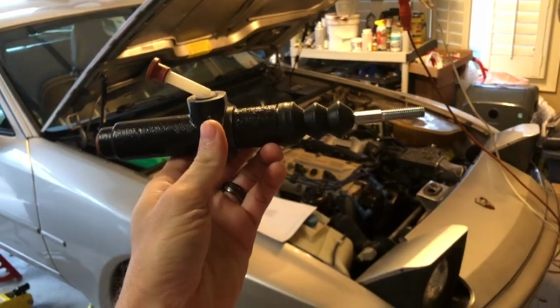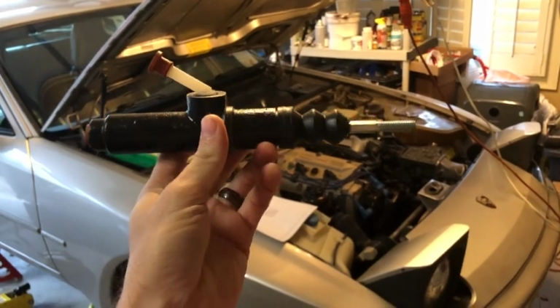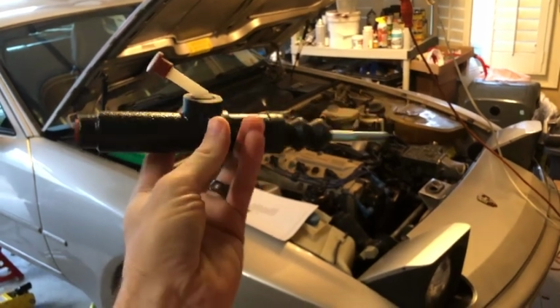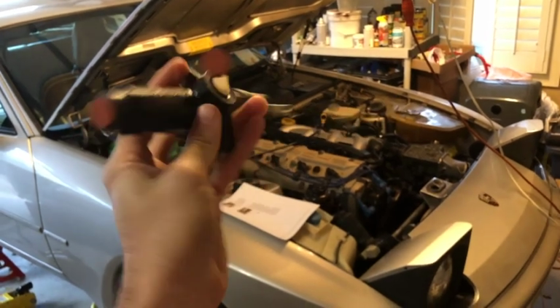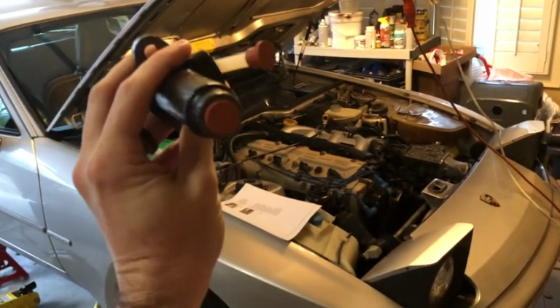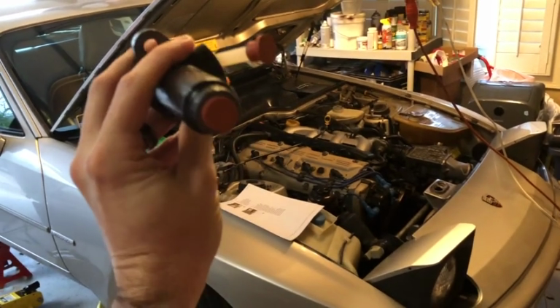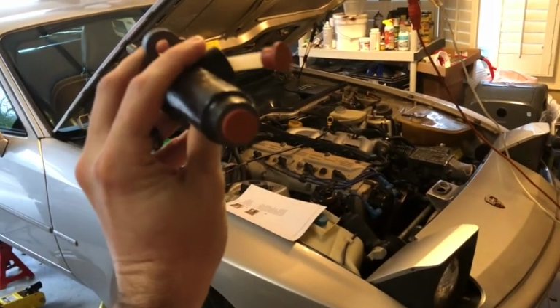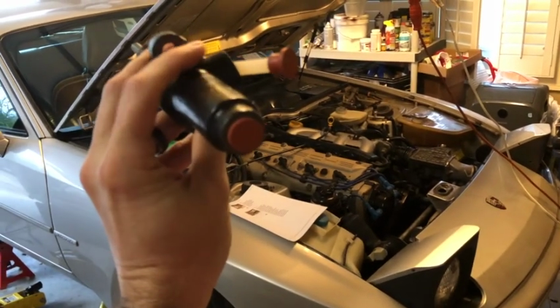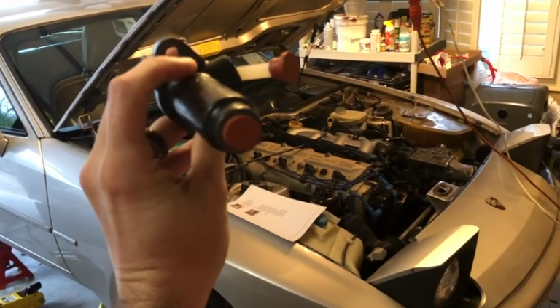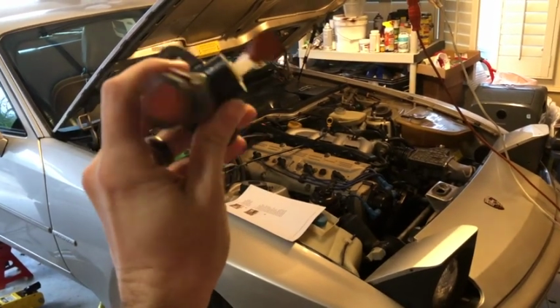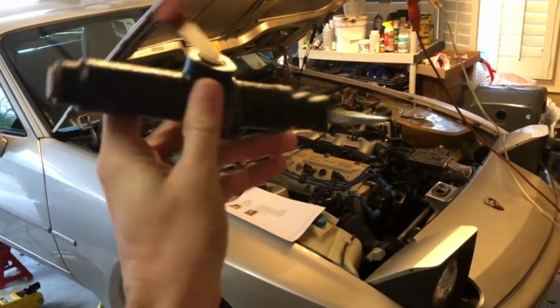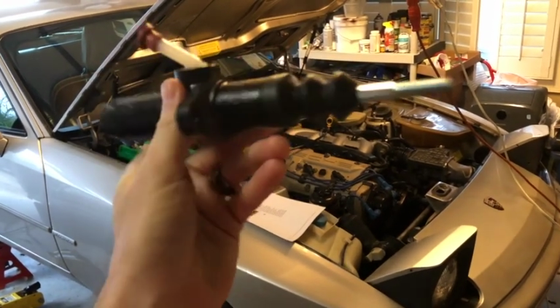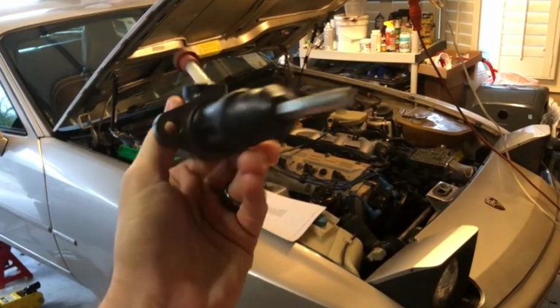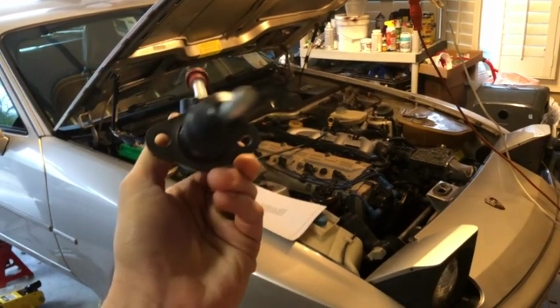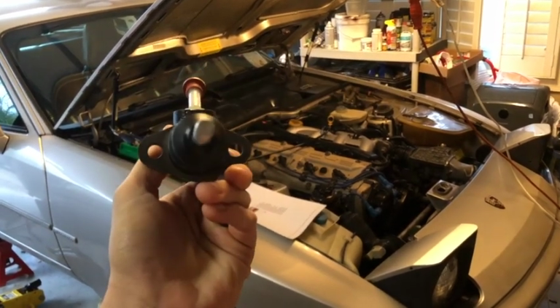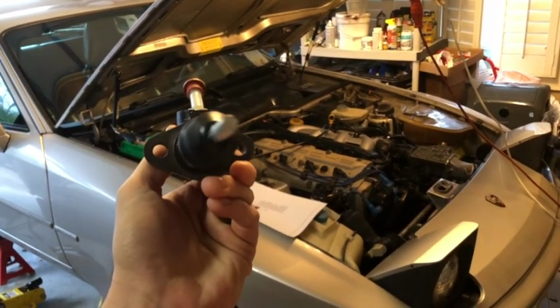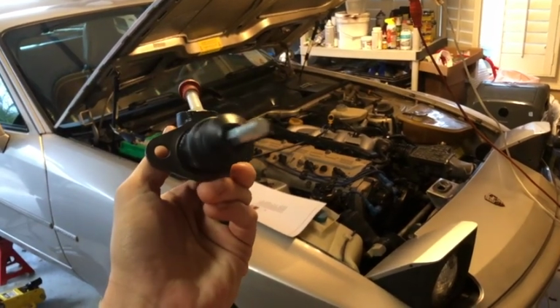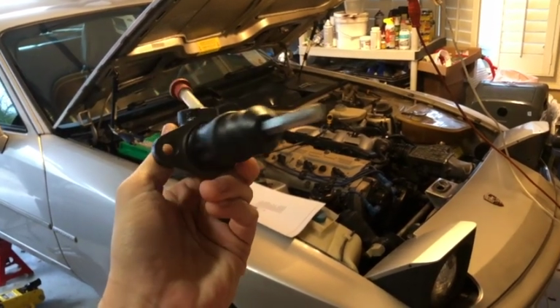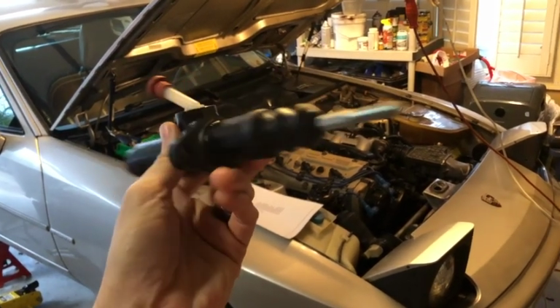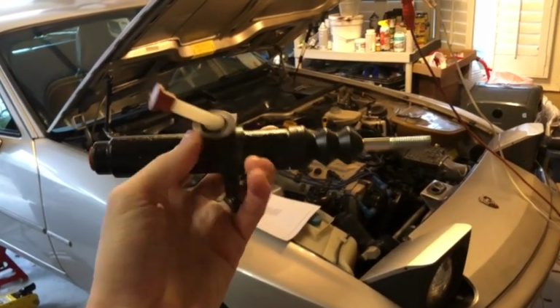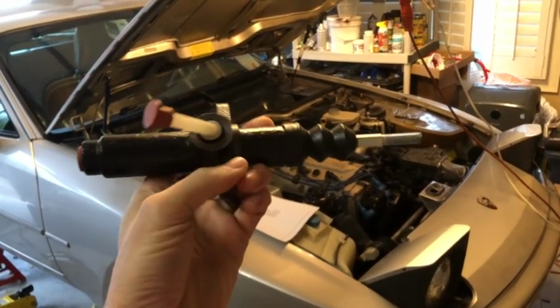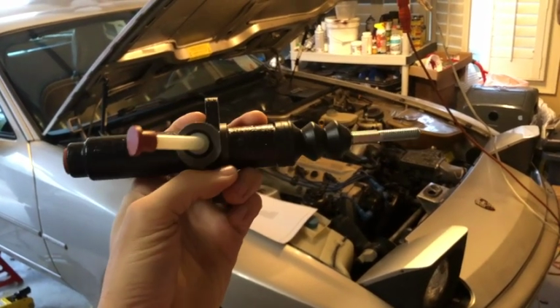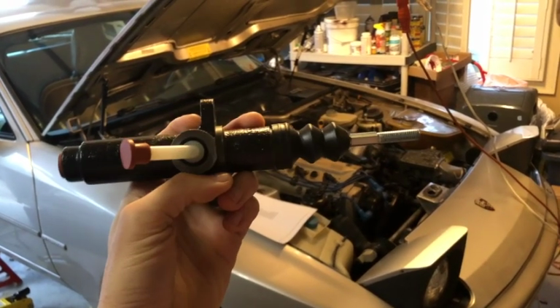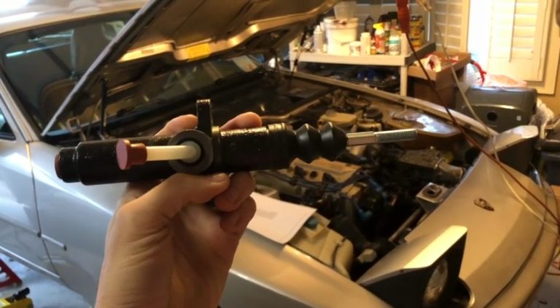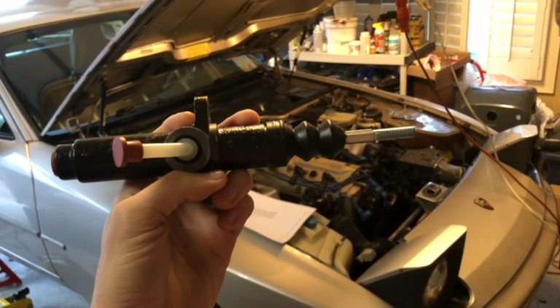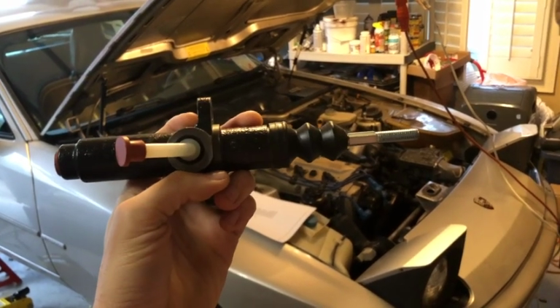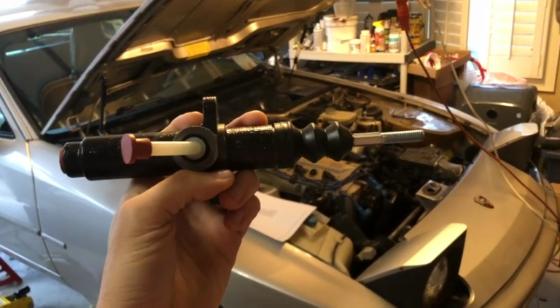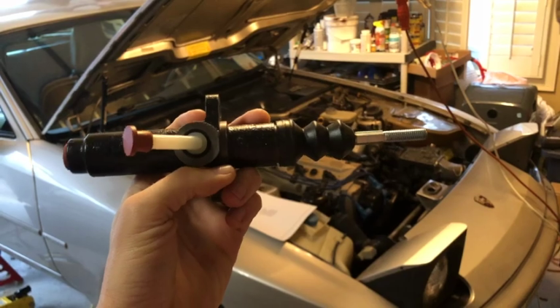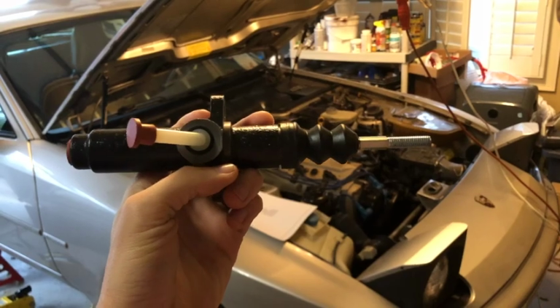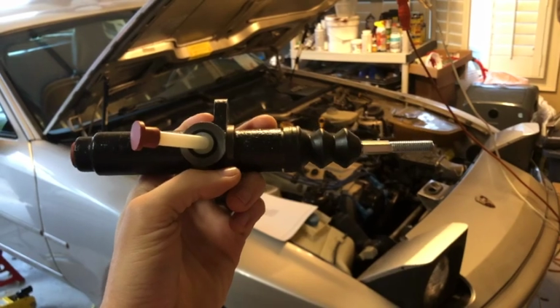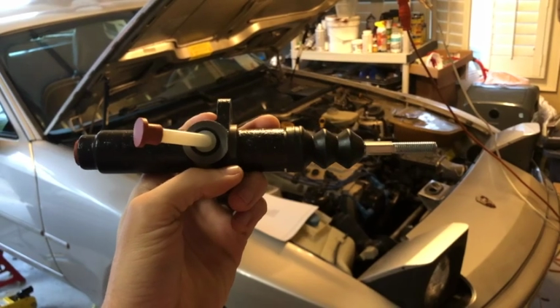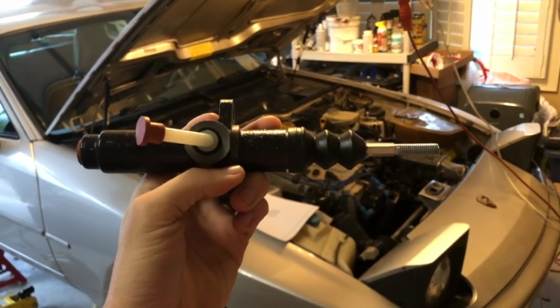Today we will put on a new master cylinder for the clutch, and I'll walk you through how to do it.